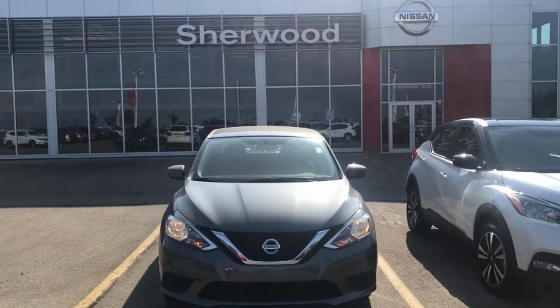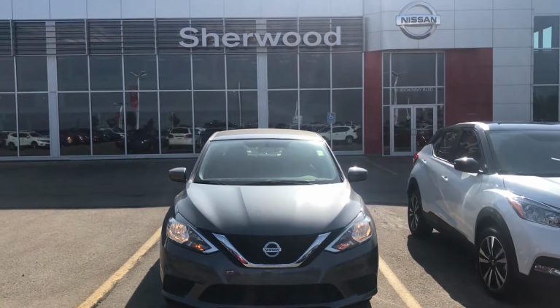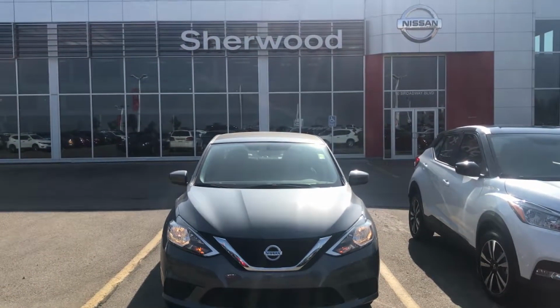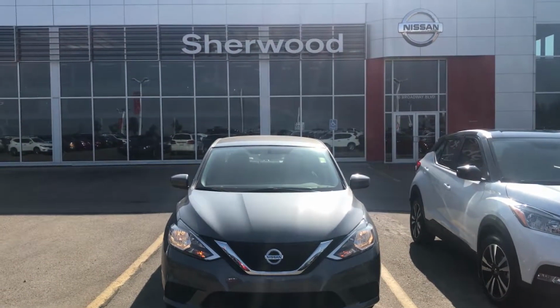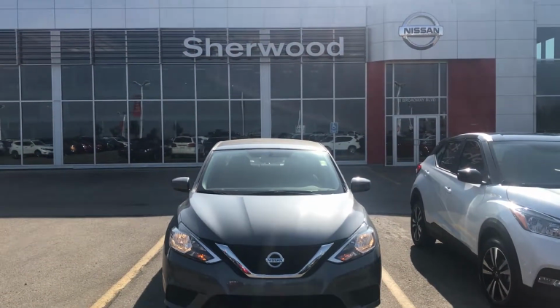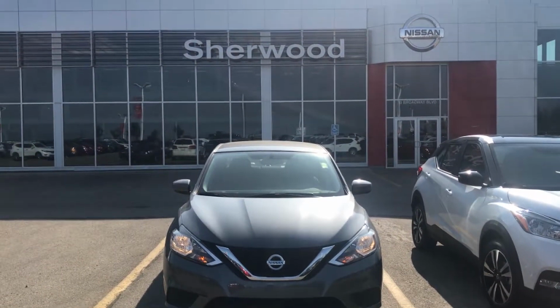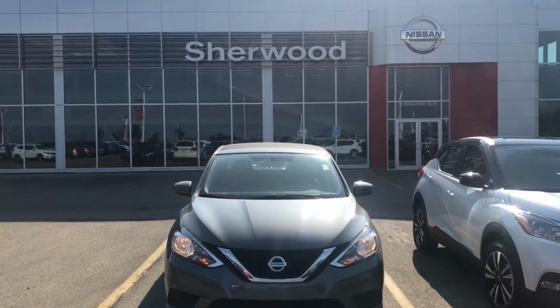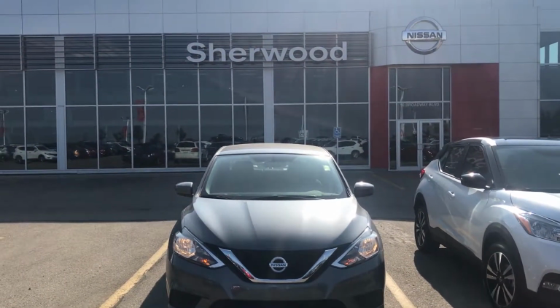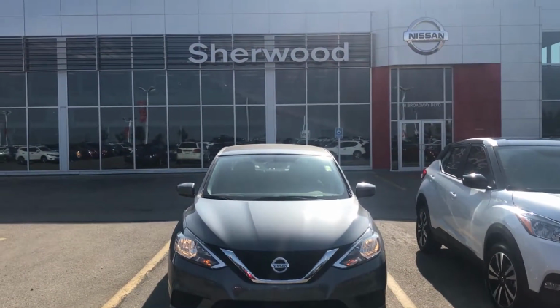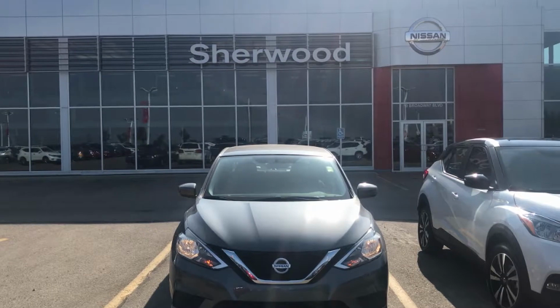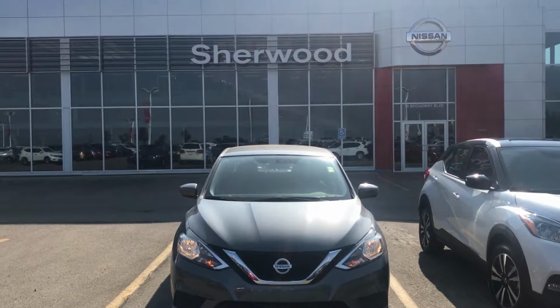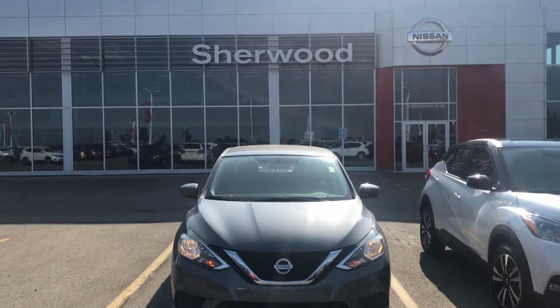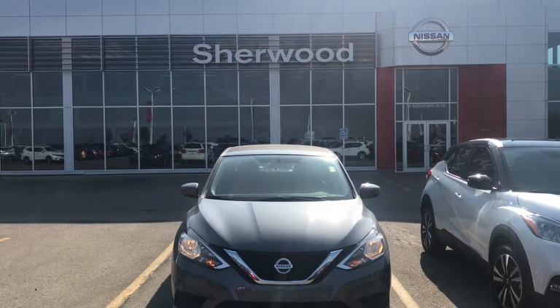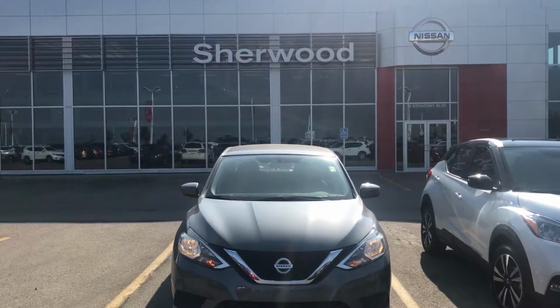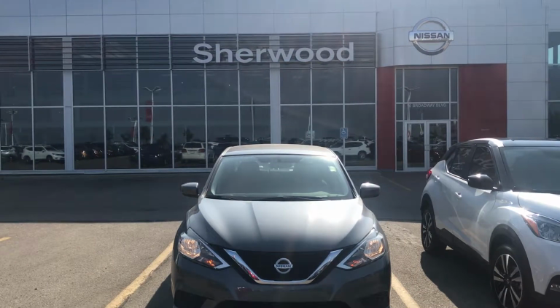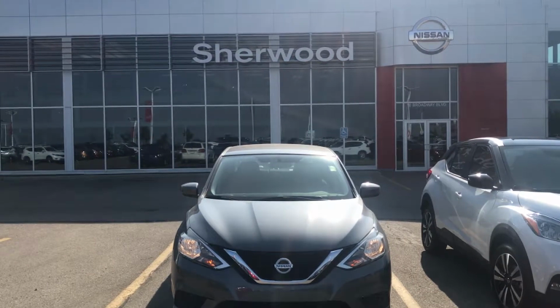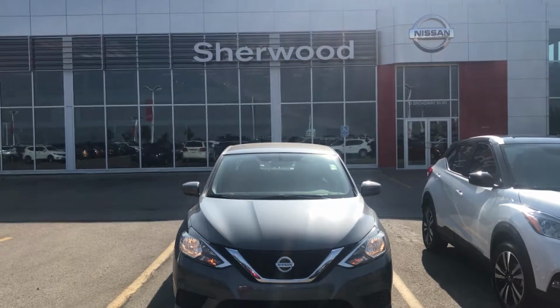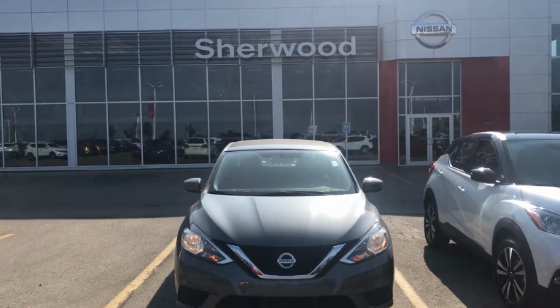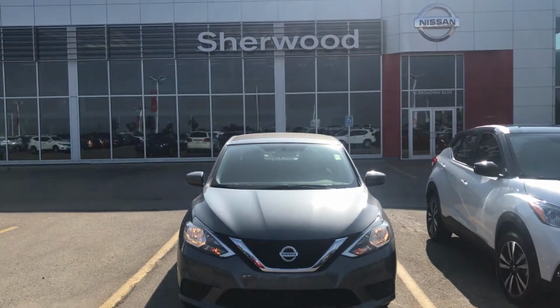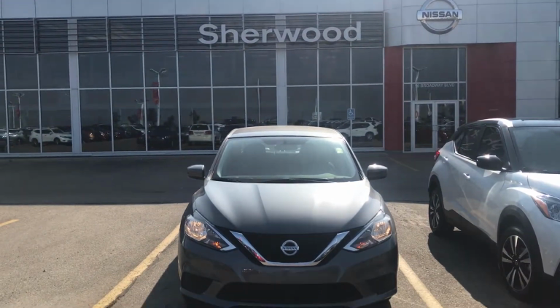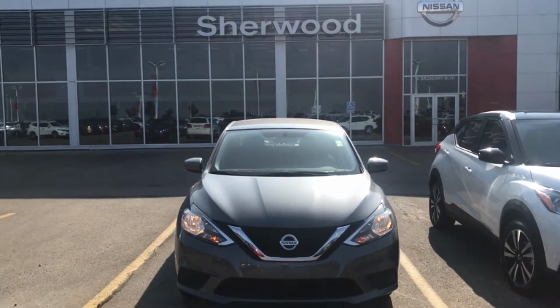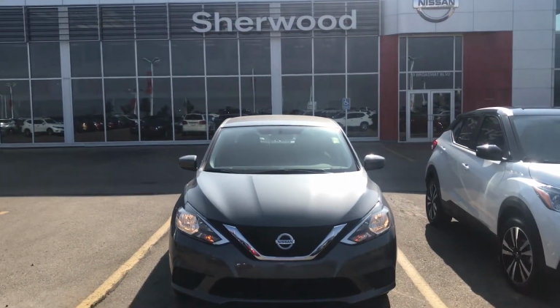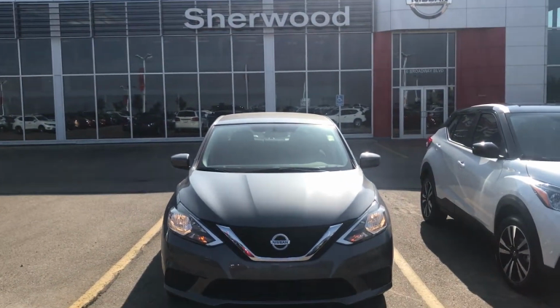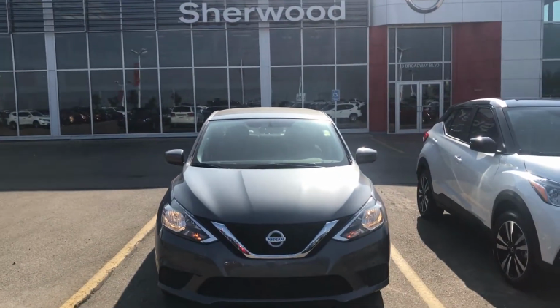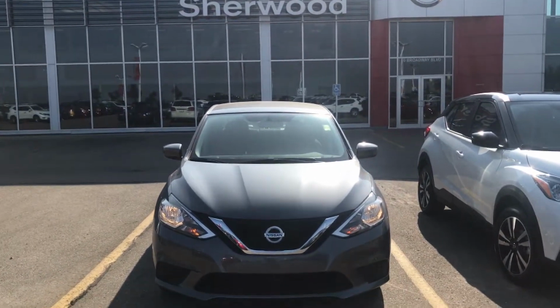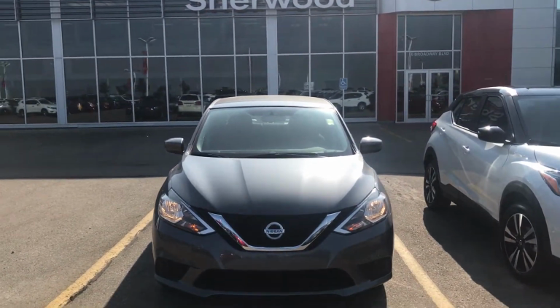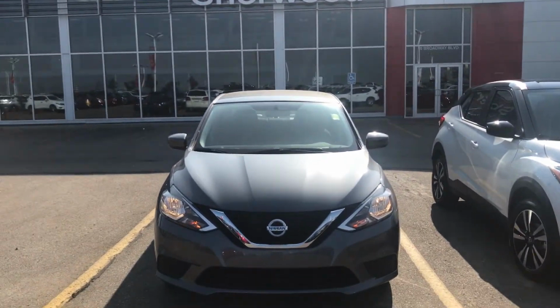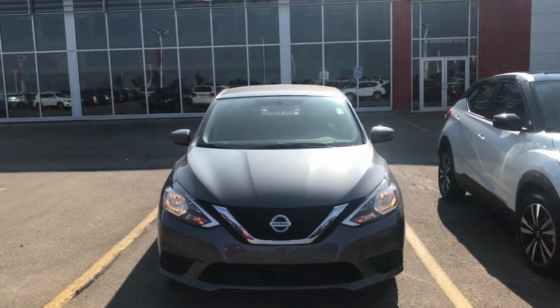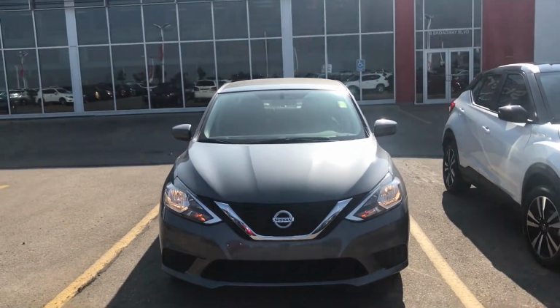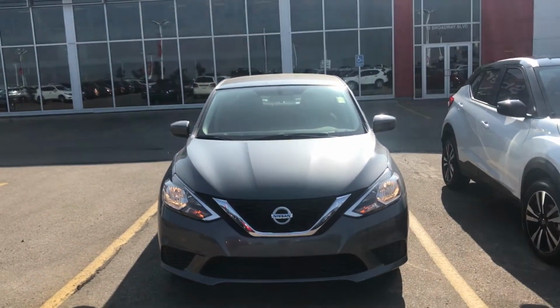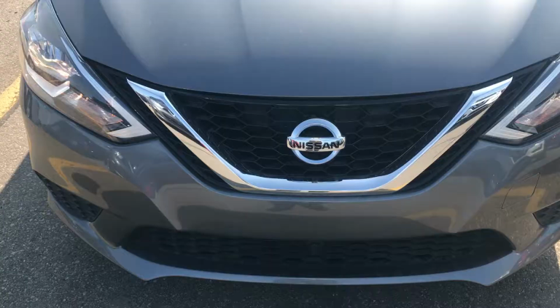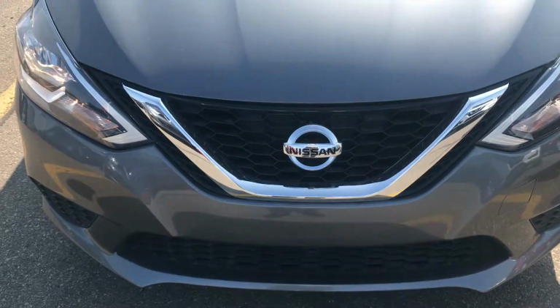Hi Lori, good morning. This is Sam from Sherwood Nissan. Thanks for your enquiry about the 2018 Nissan Sentra.